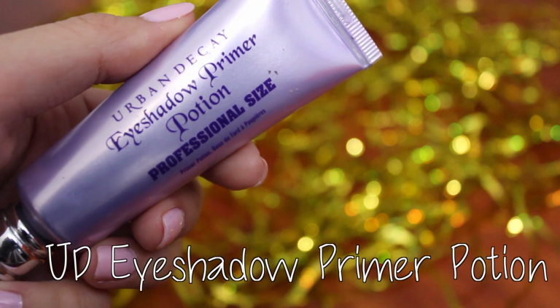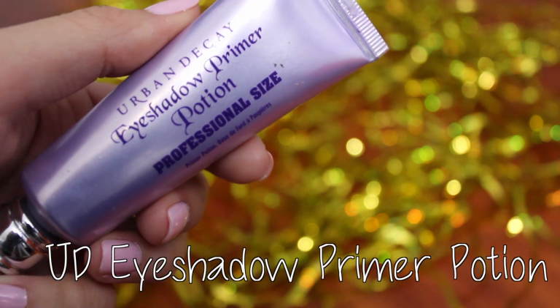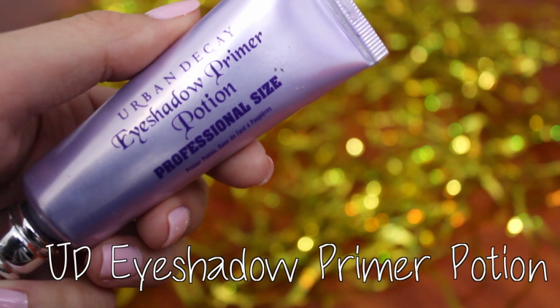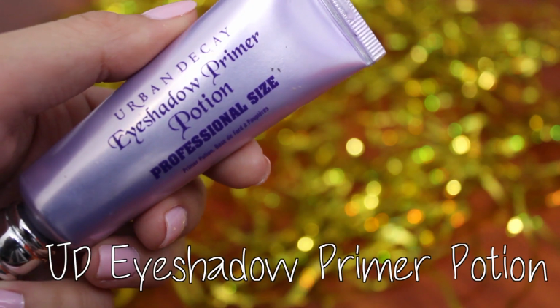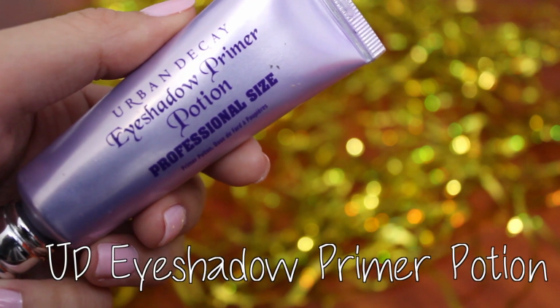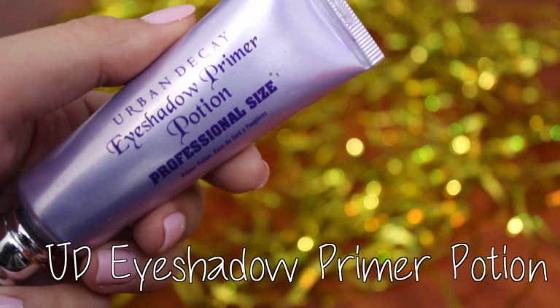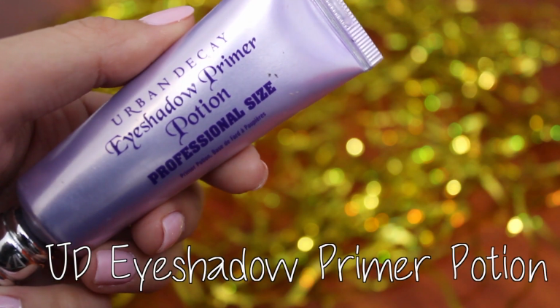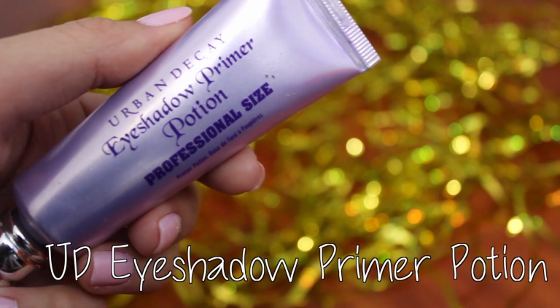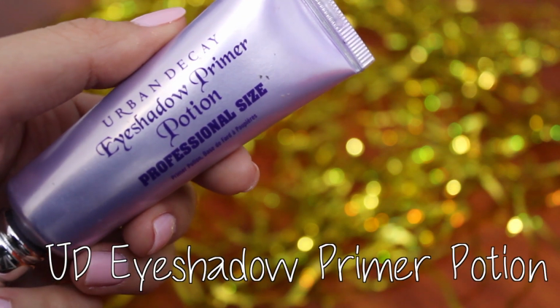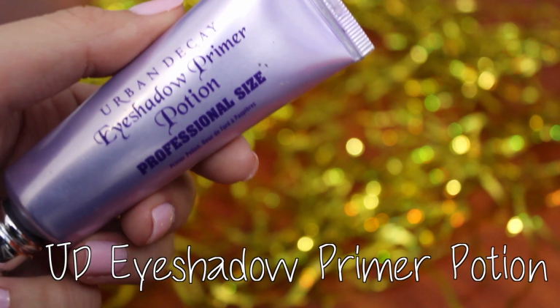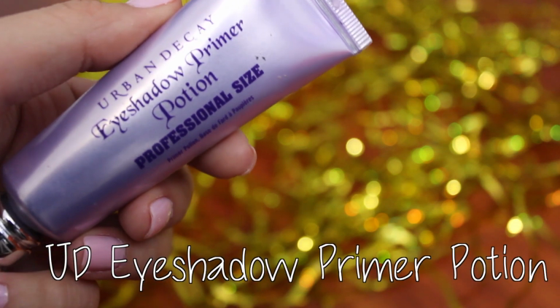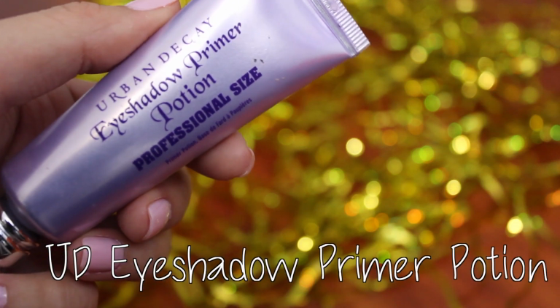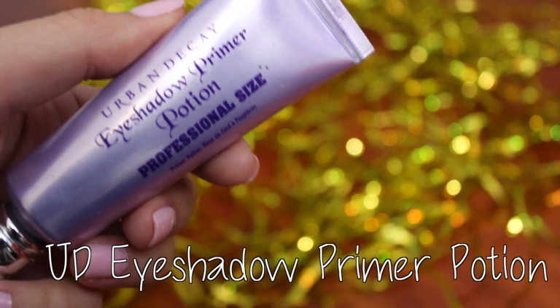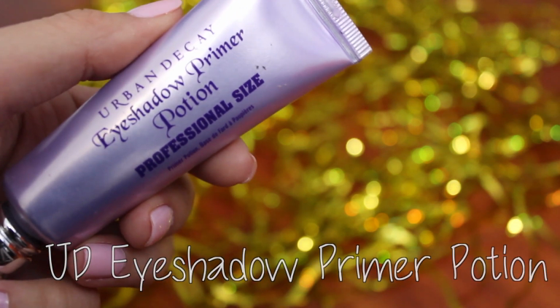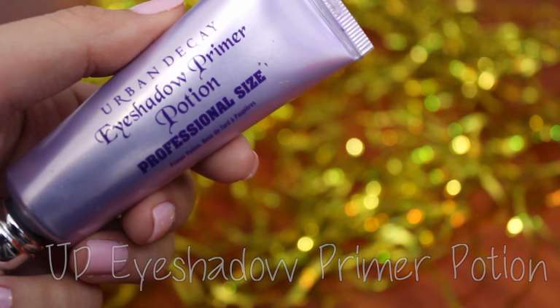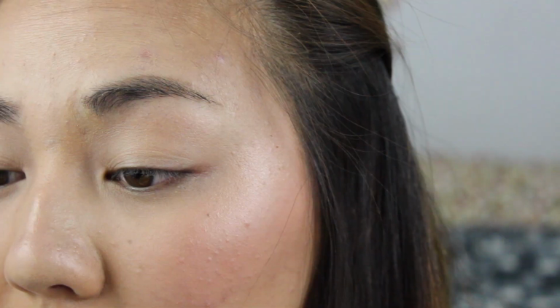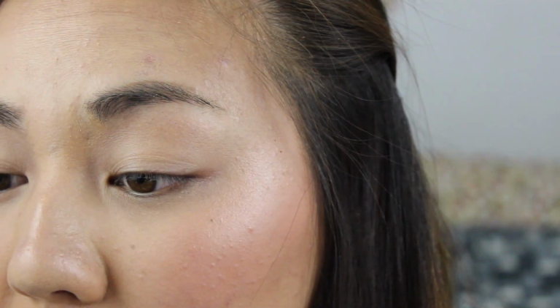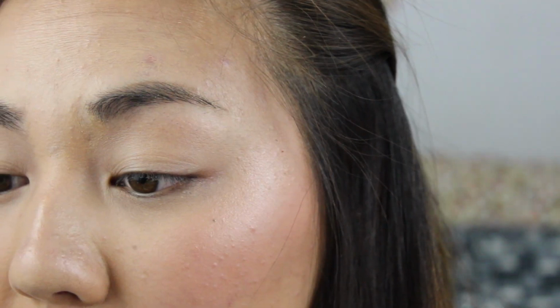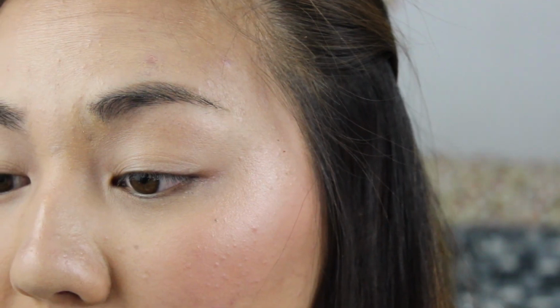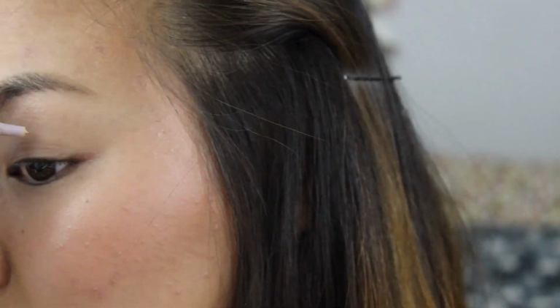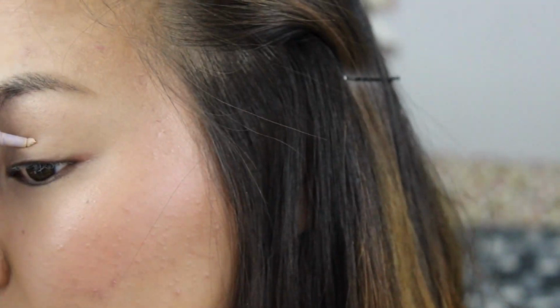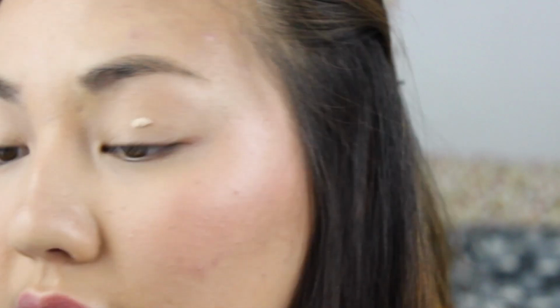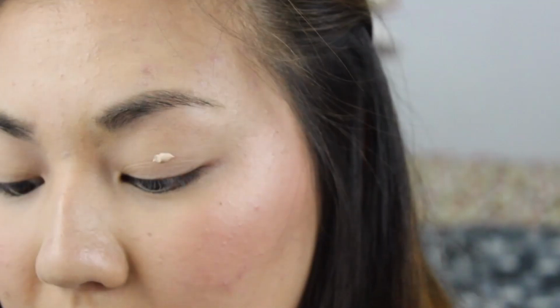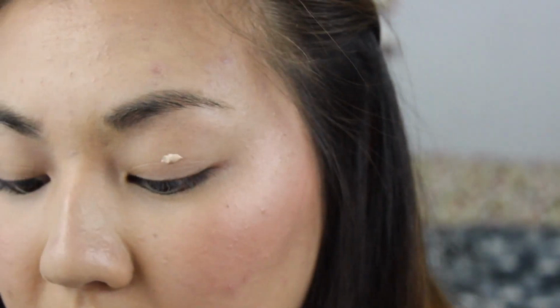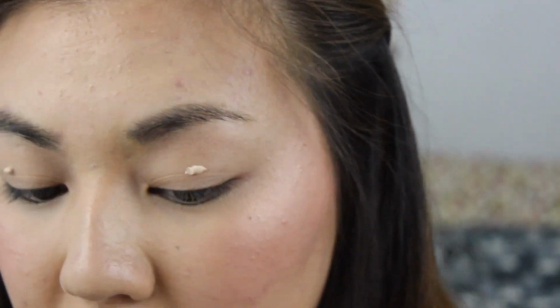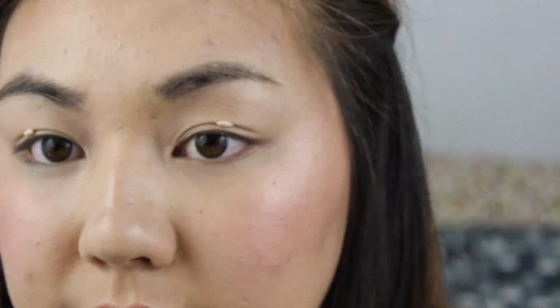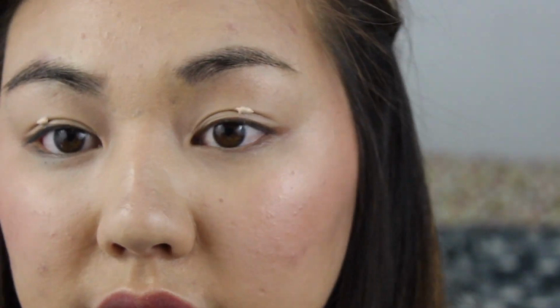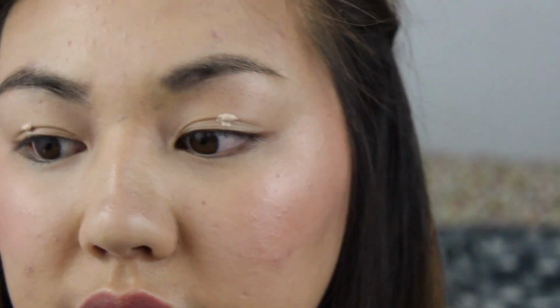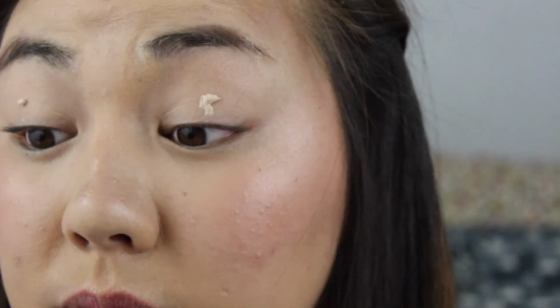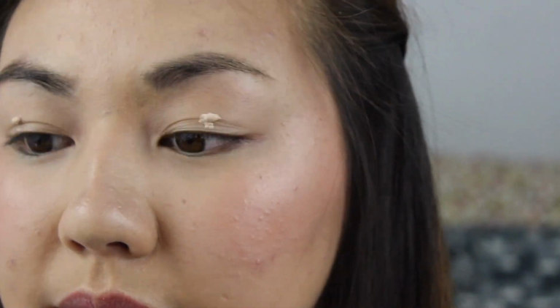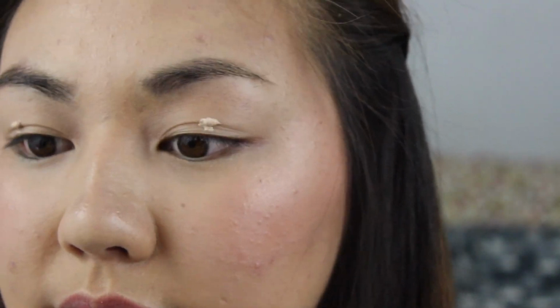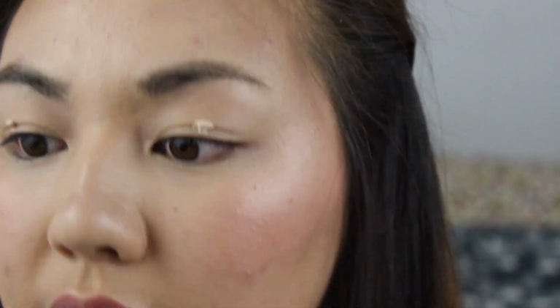Moving onto the eyes, I'm beginning with the Urban Decay Primer Potion and blending it out with my ring finger.